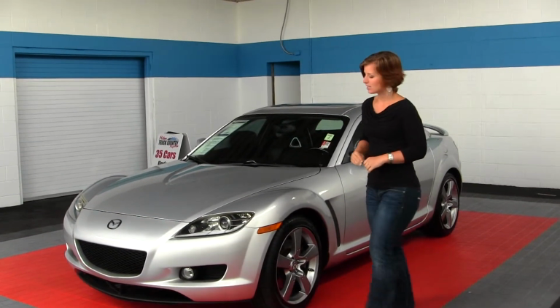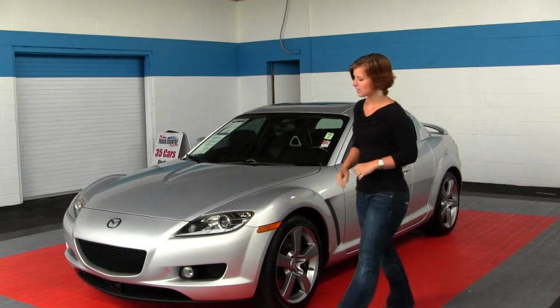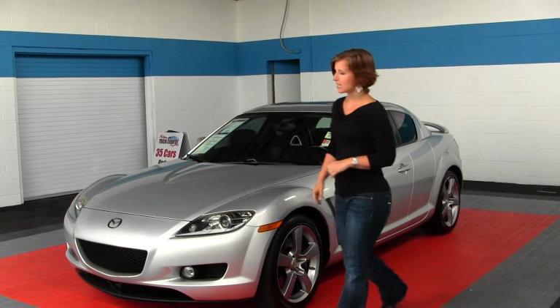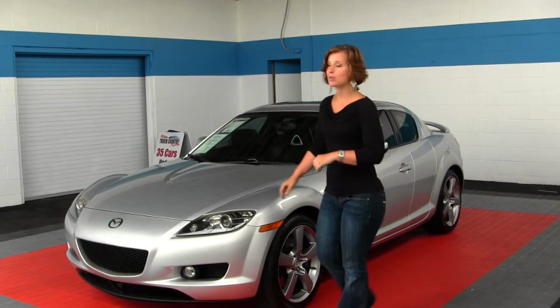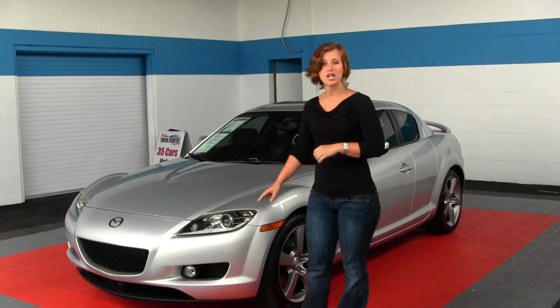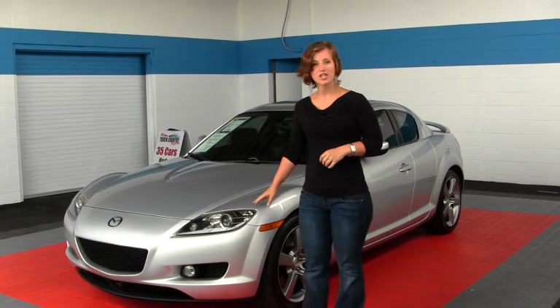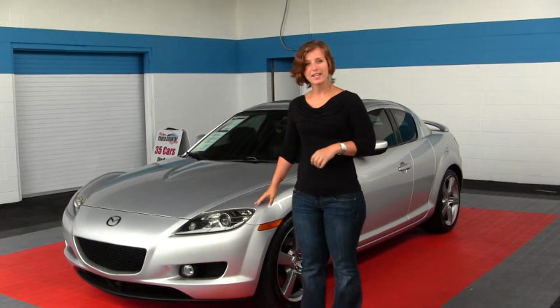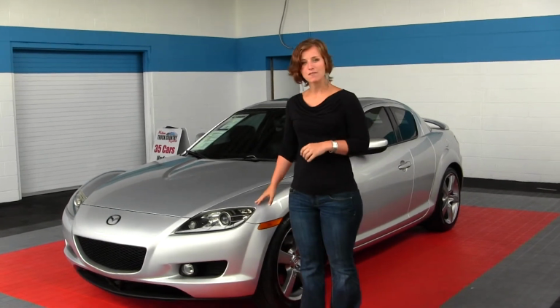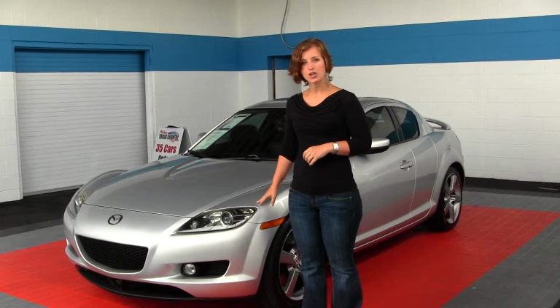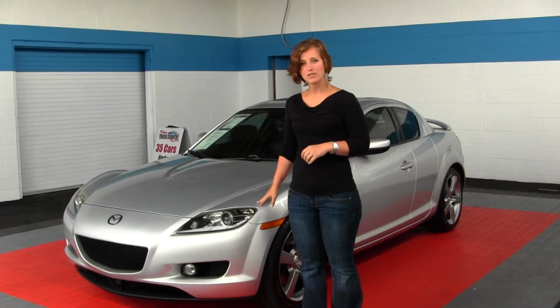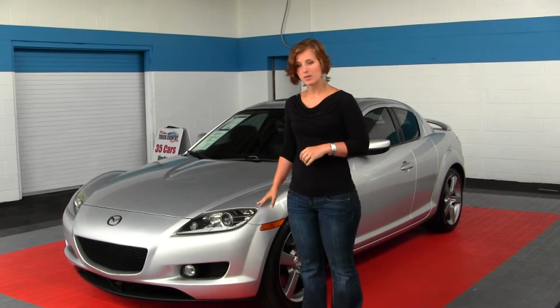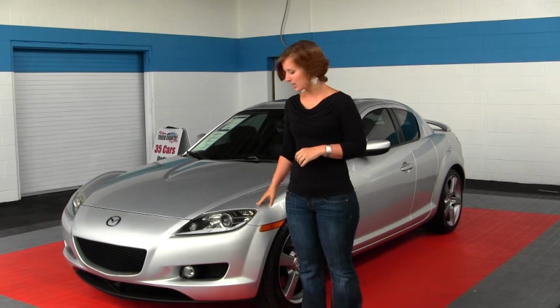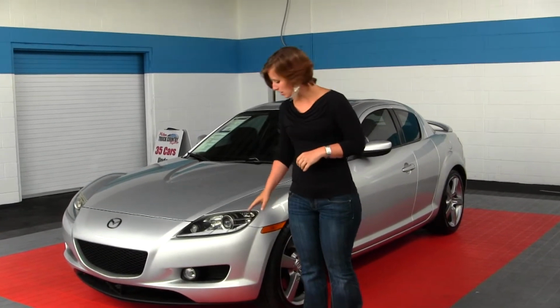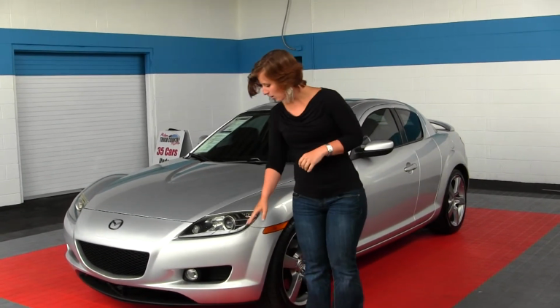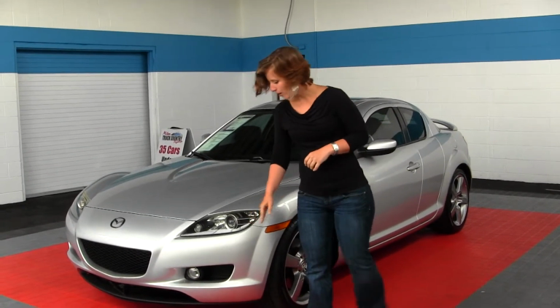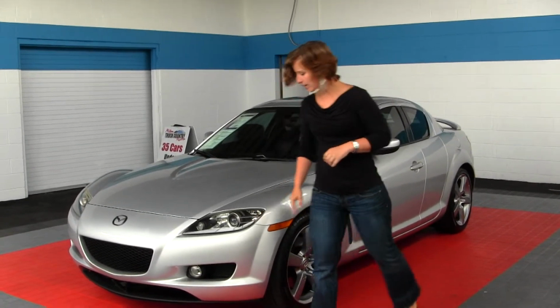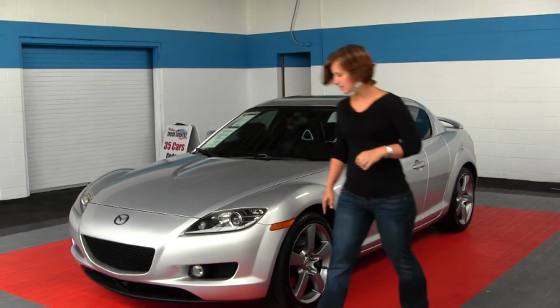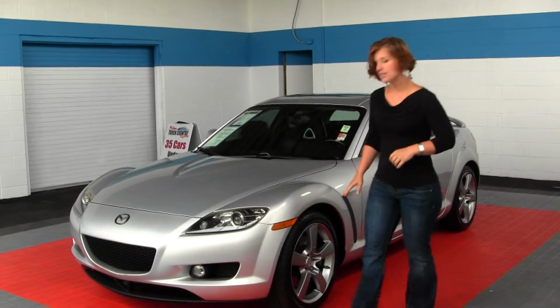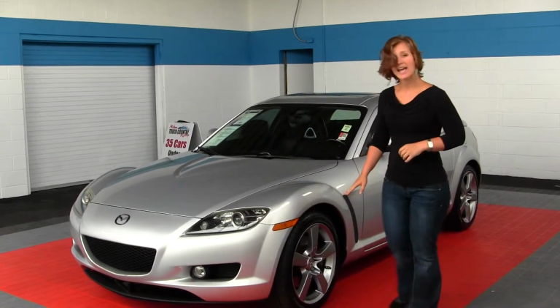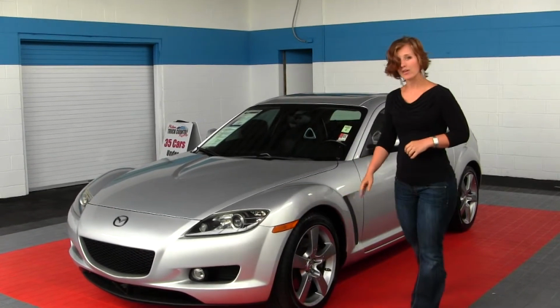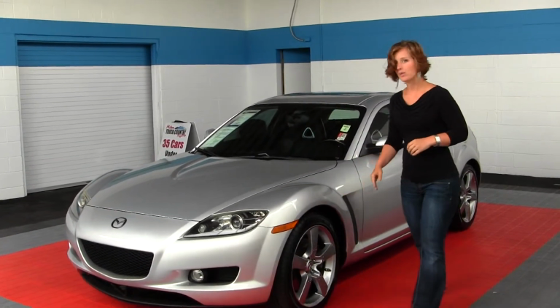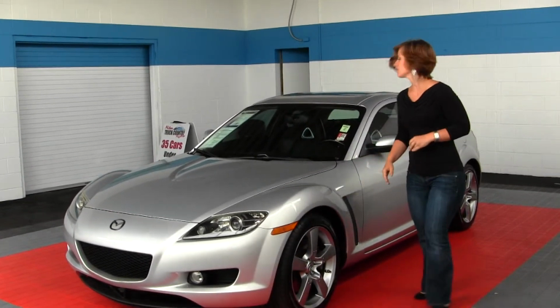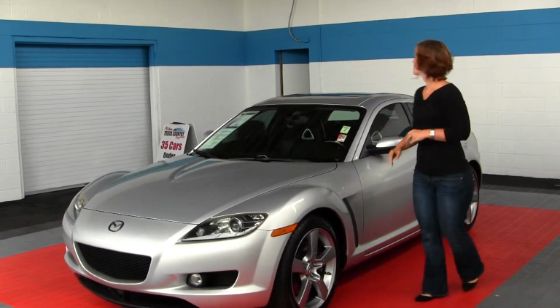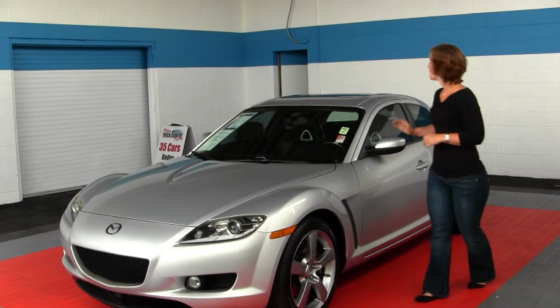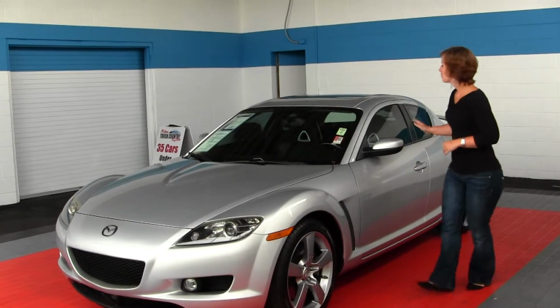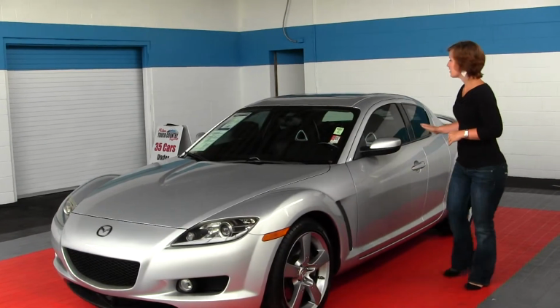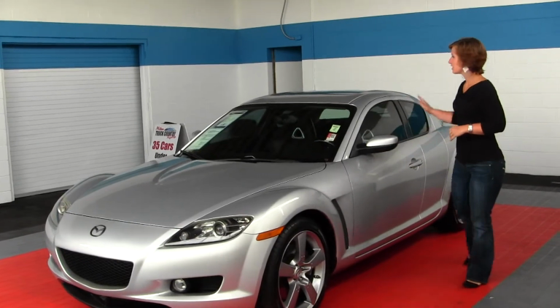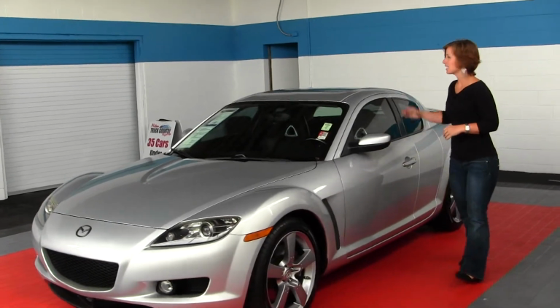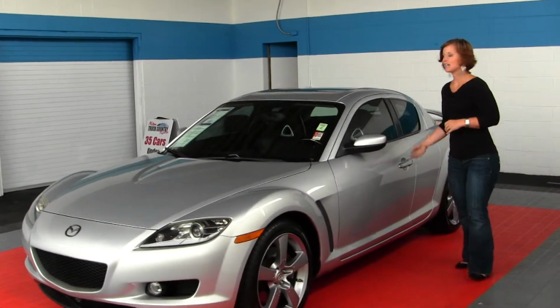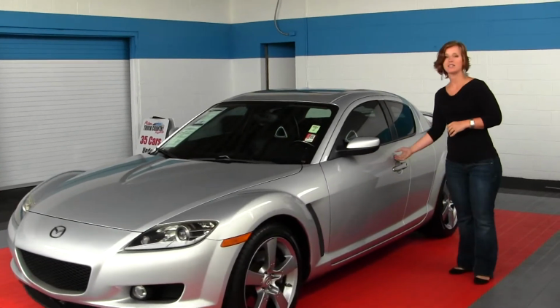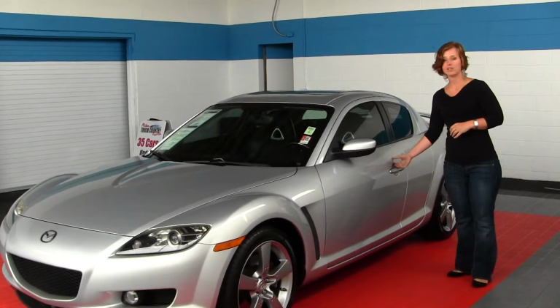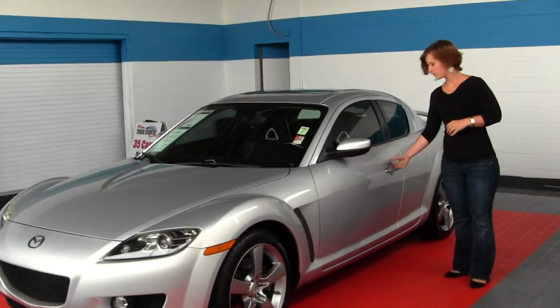It does come with projector headlights for increased visibility, fog lights, alloy wheels, privacy glass, and a sunroof.